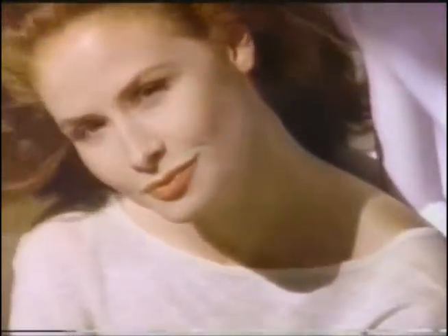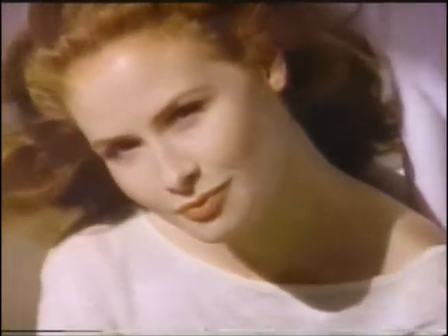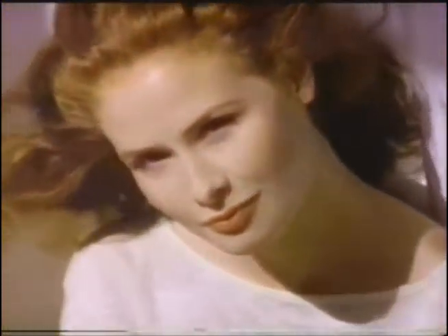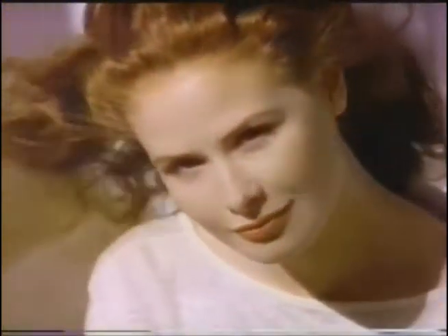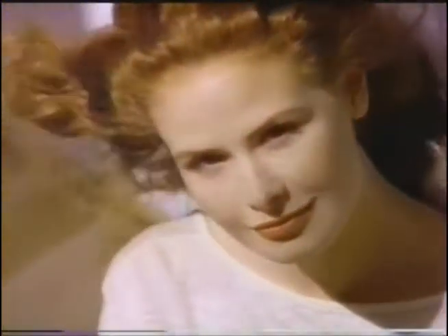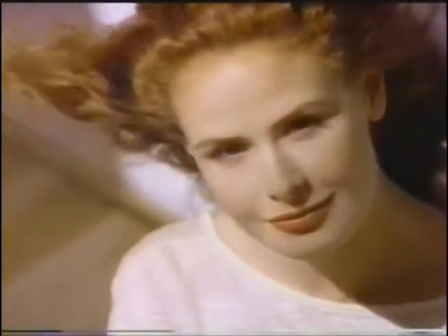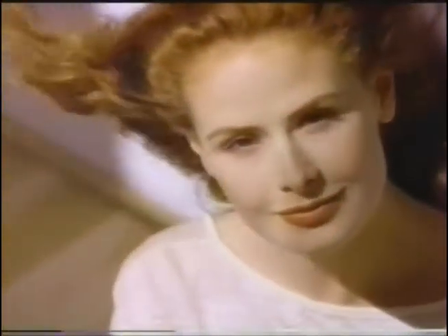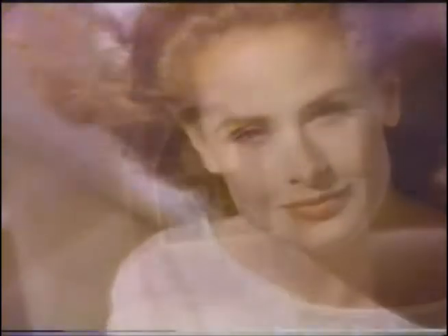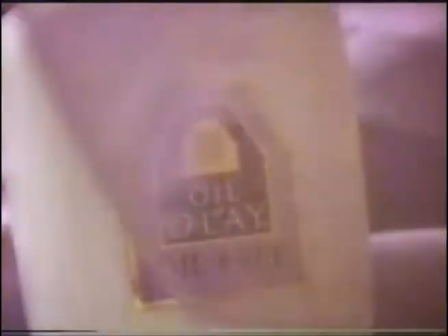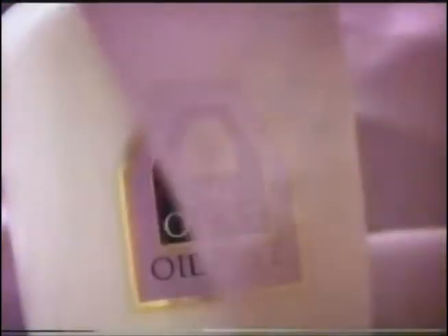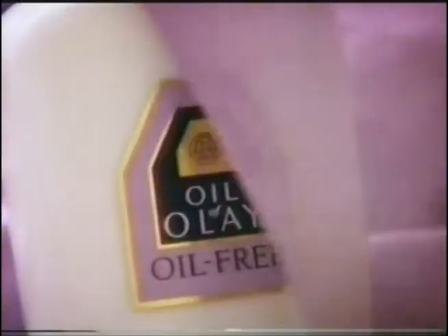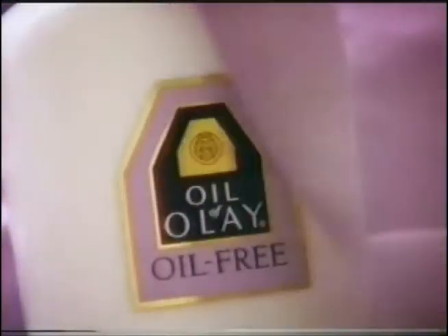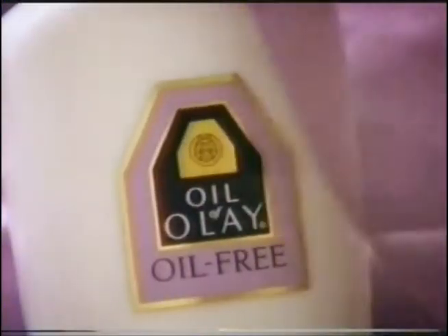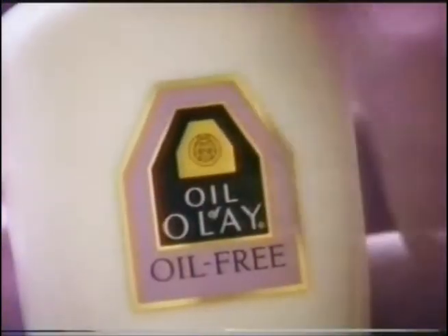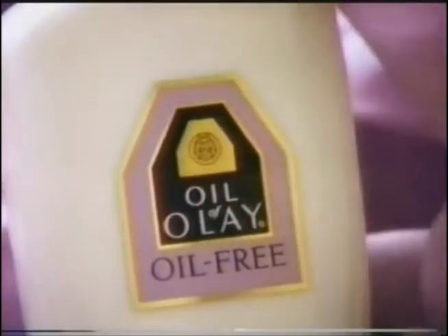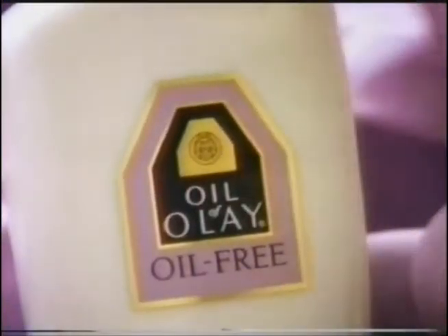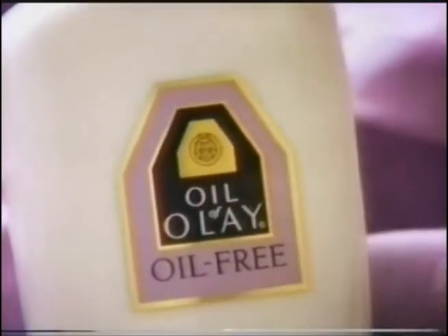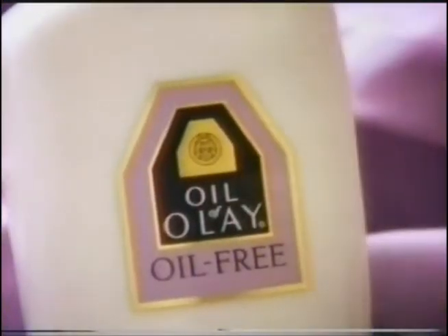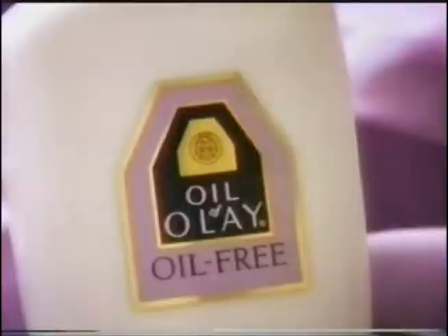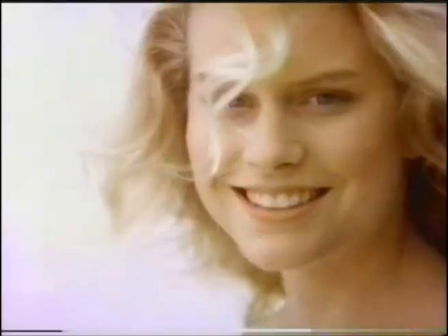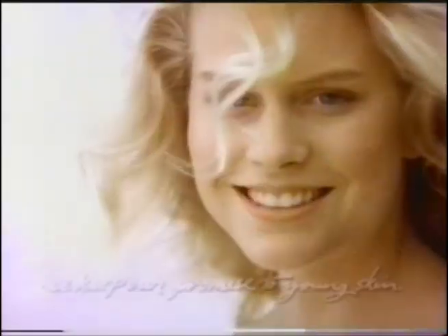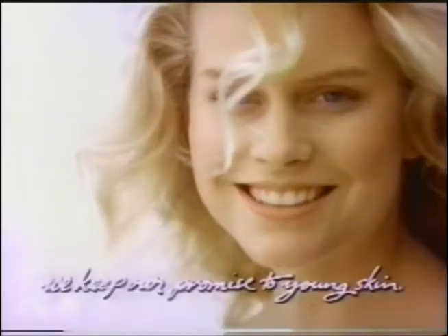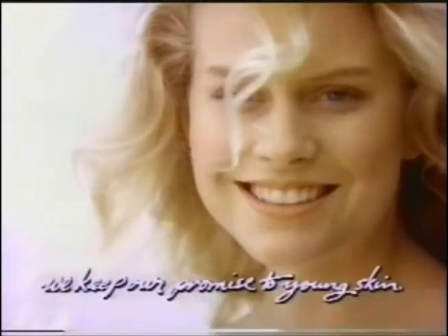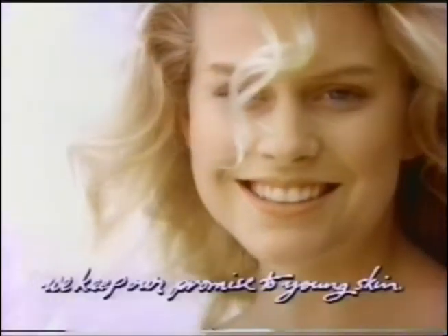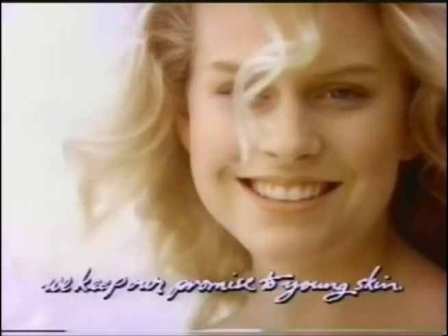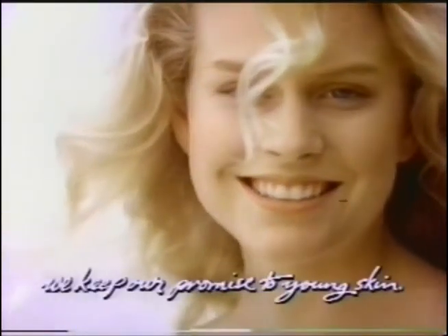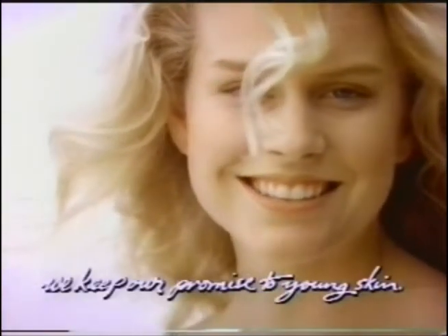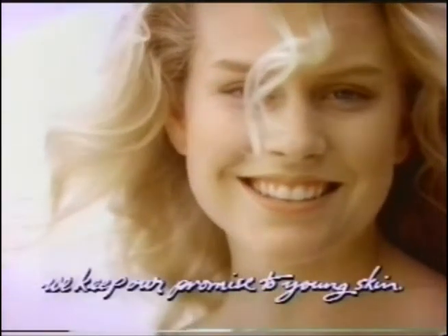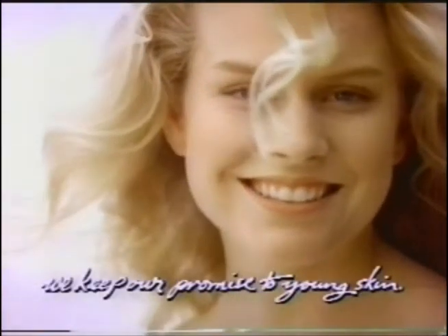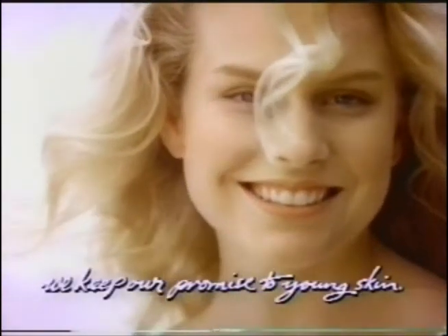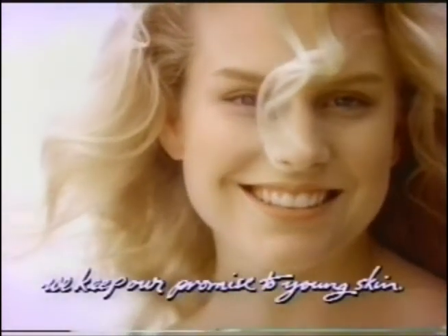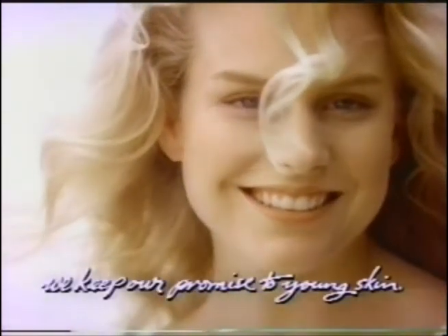Dermatologist tested new 100% oil-free Oil of Olay. For some faces, it's just perfect.